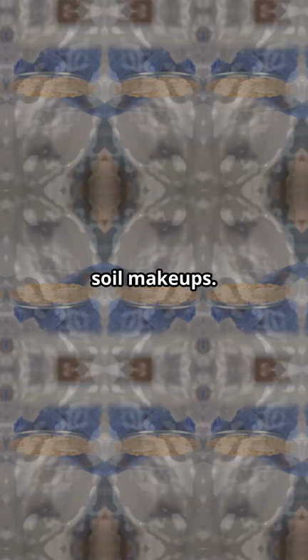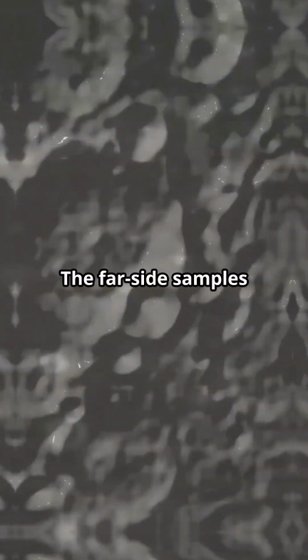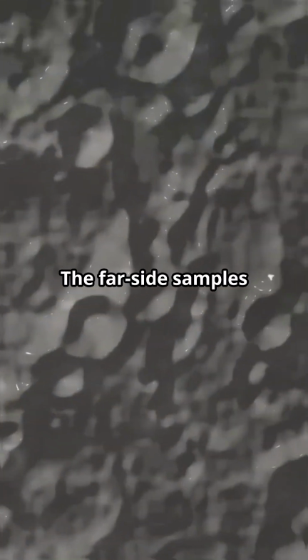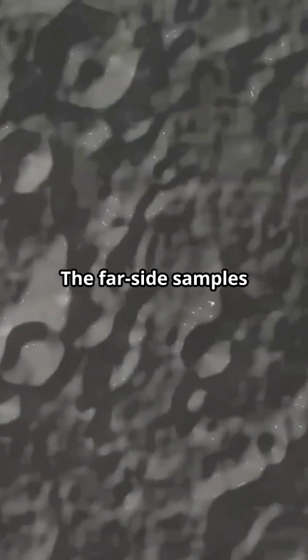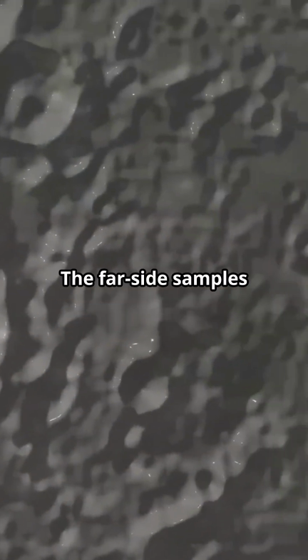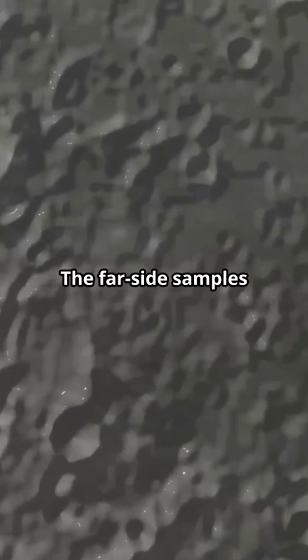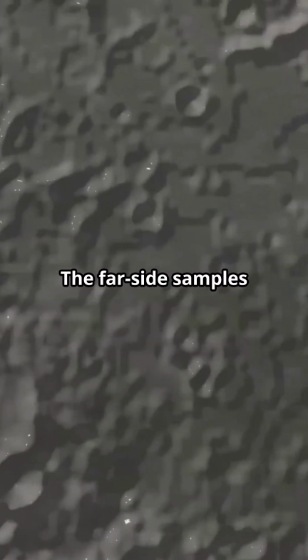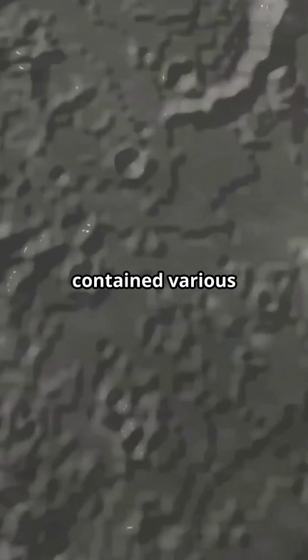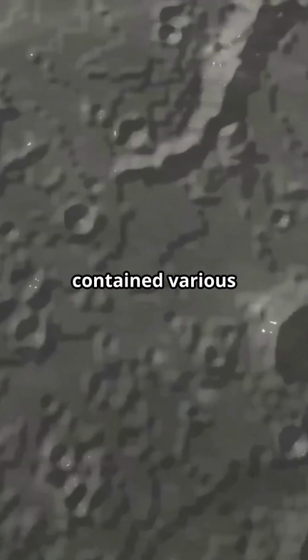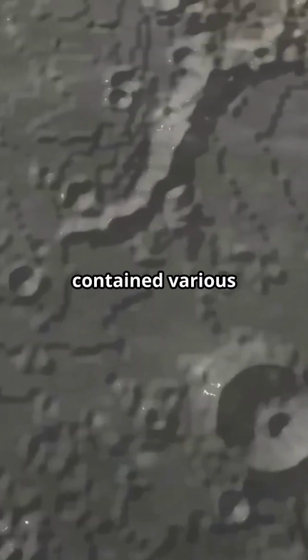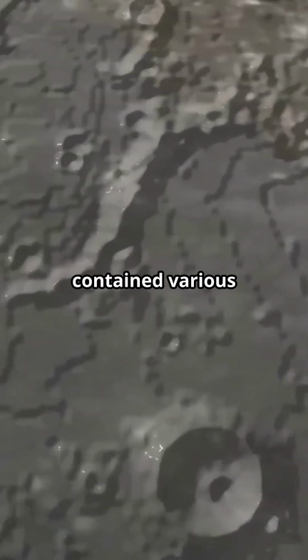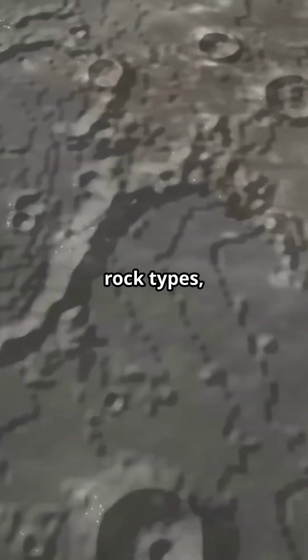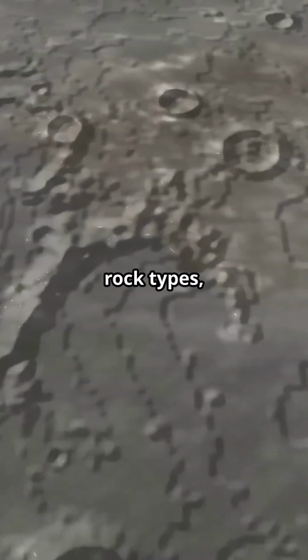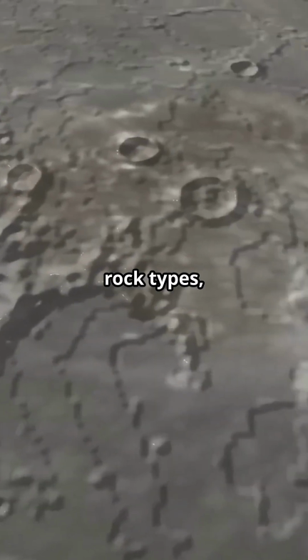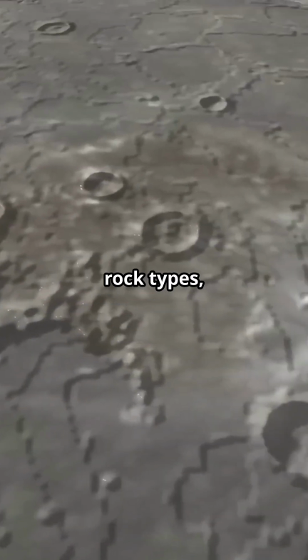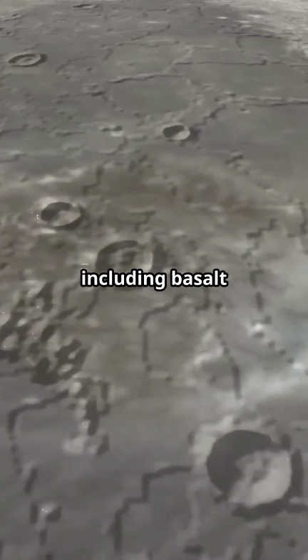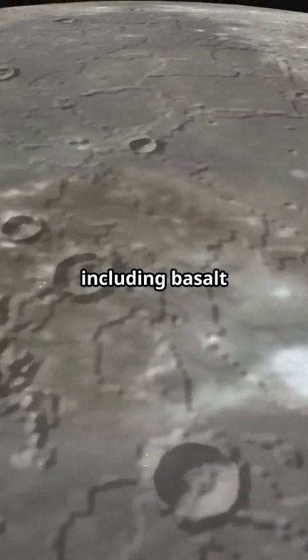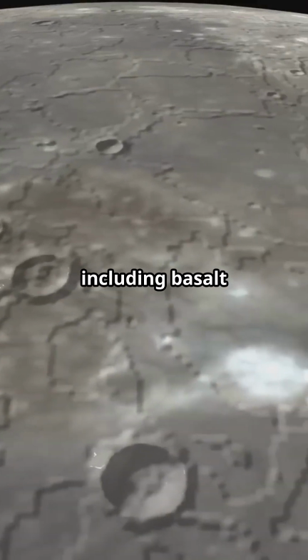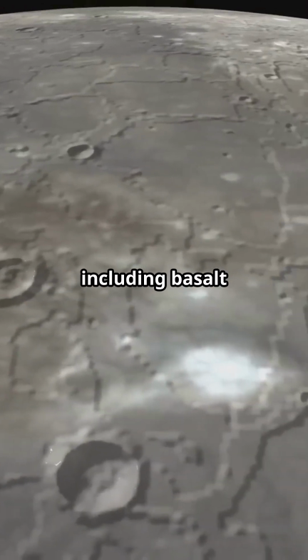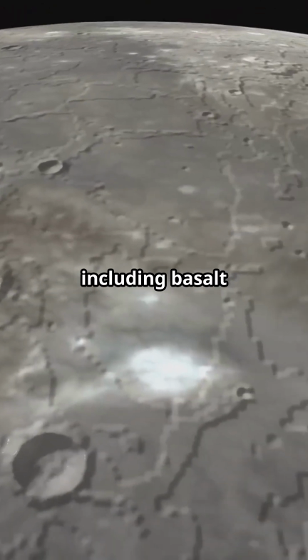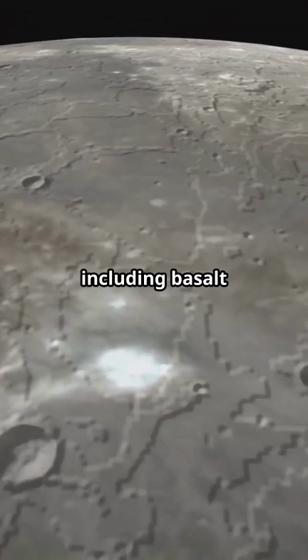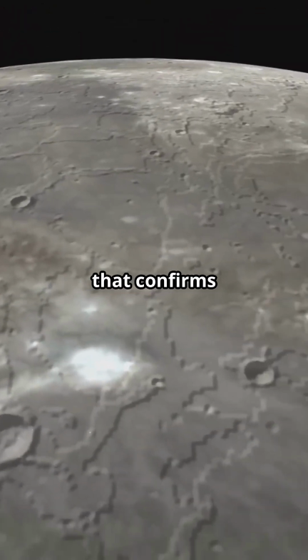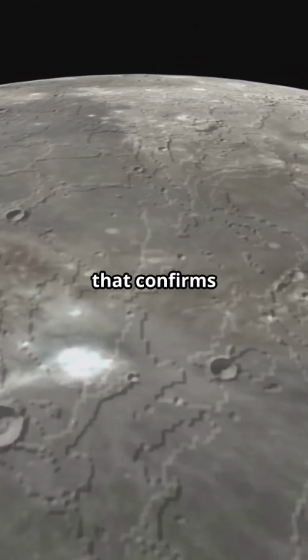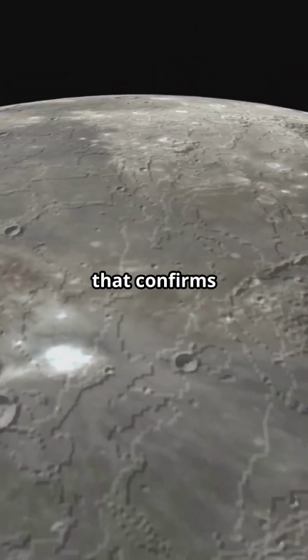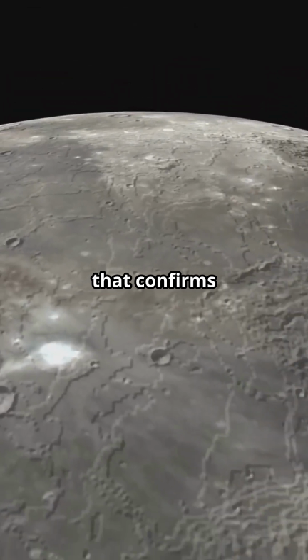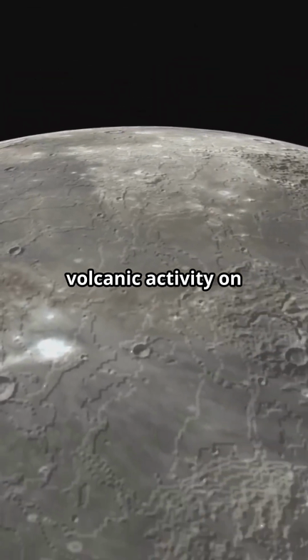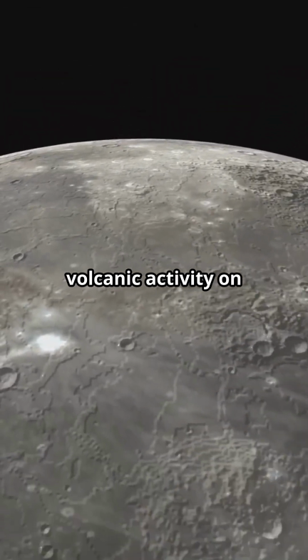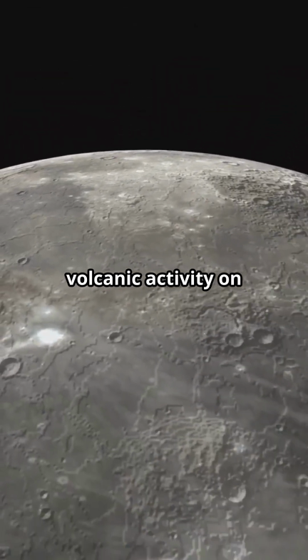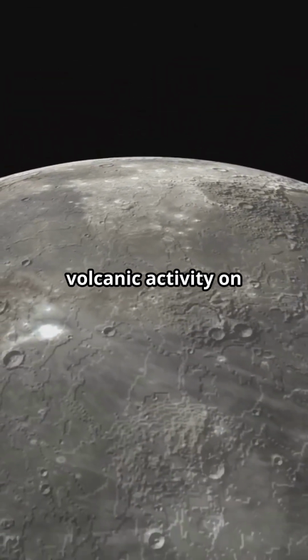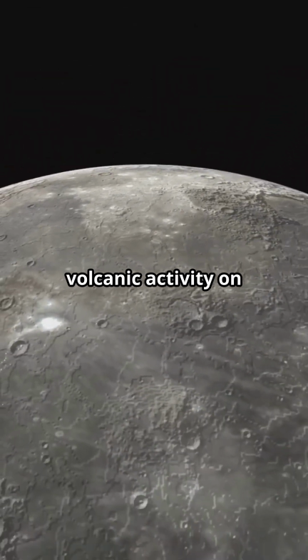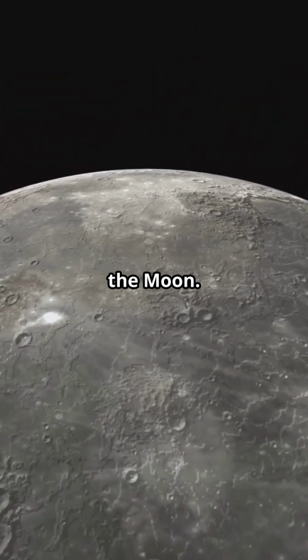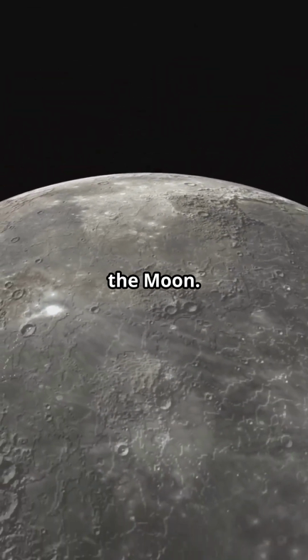The far side samples contained various rock types, including basalt, that confirms volcanic activity on the moon.